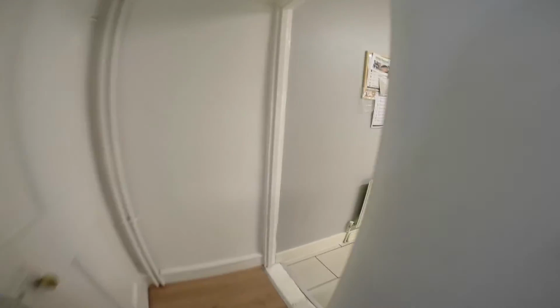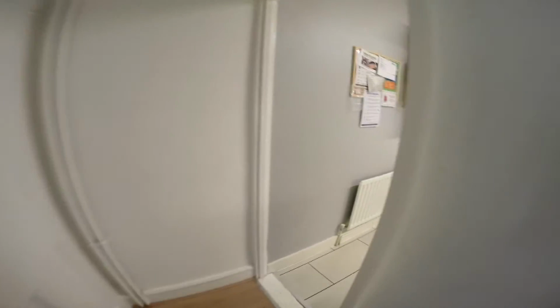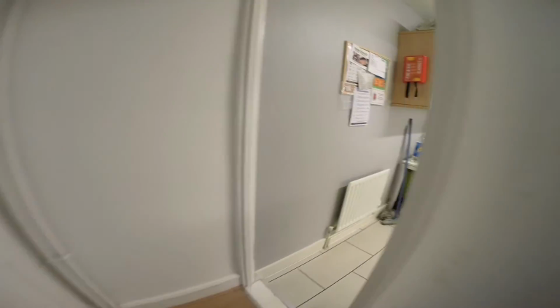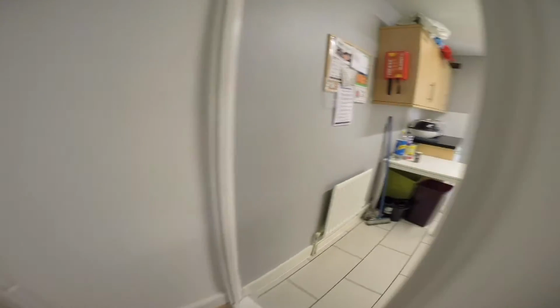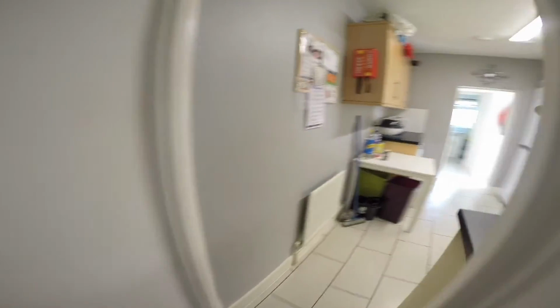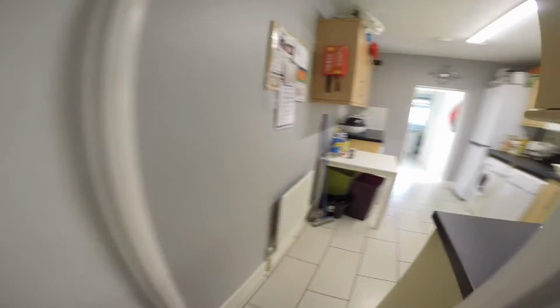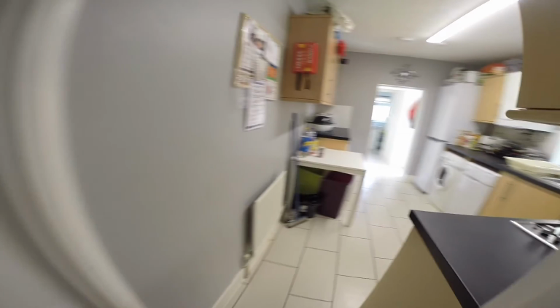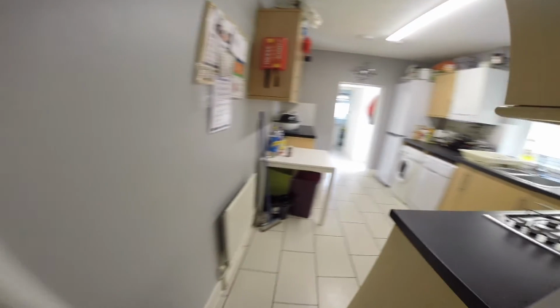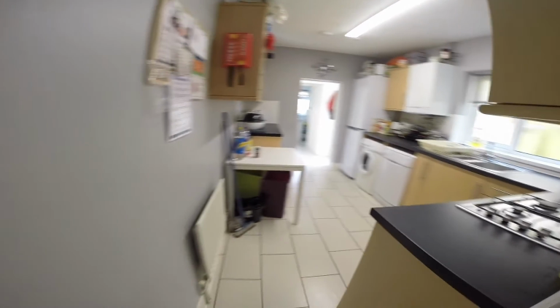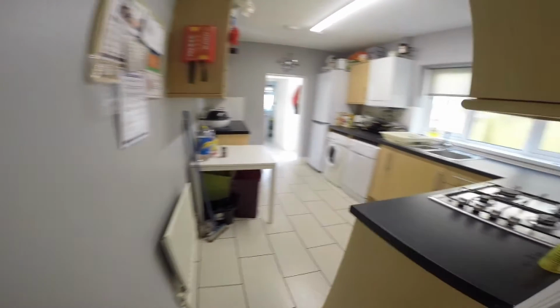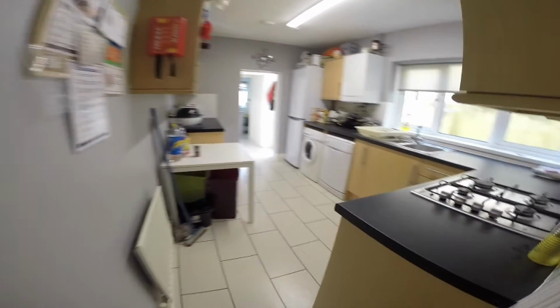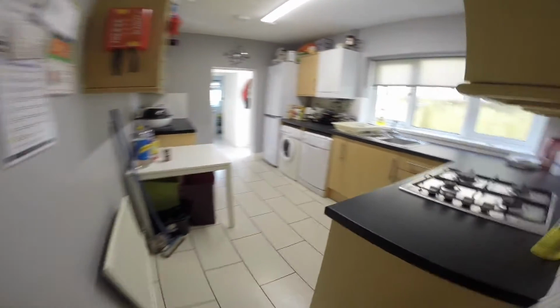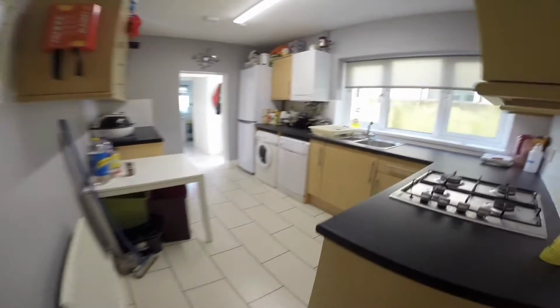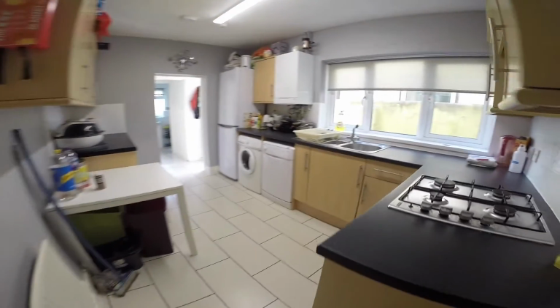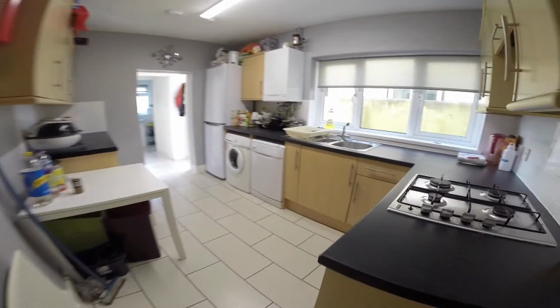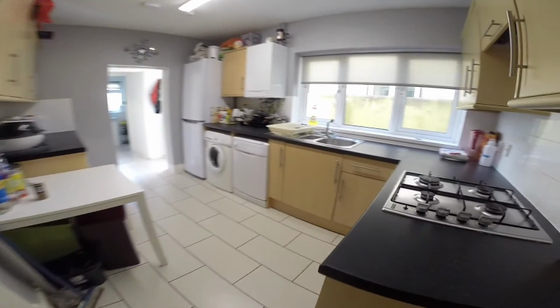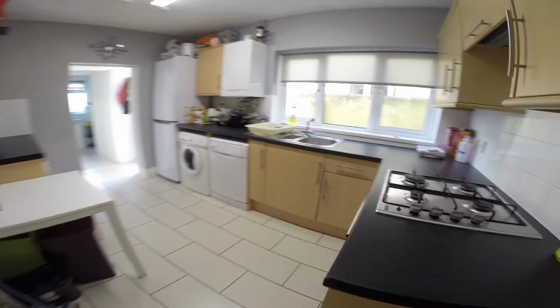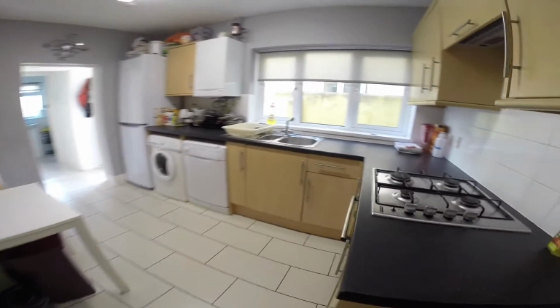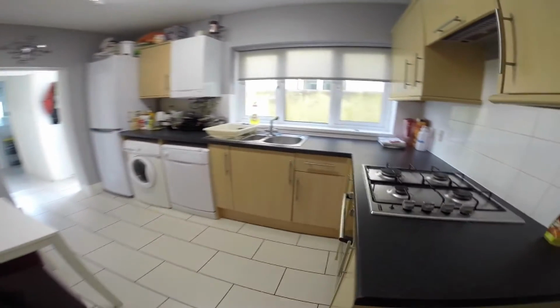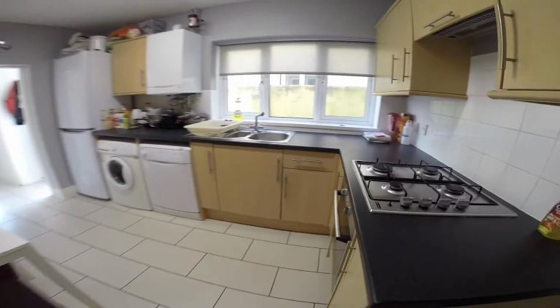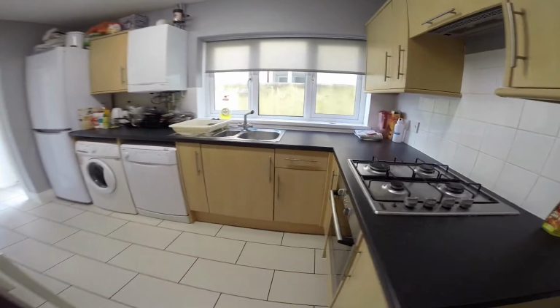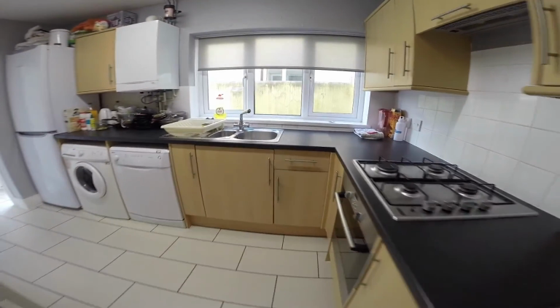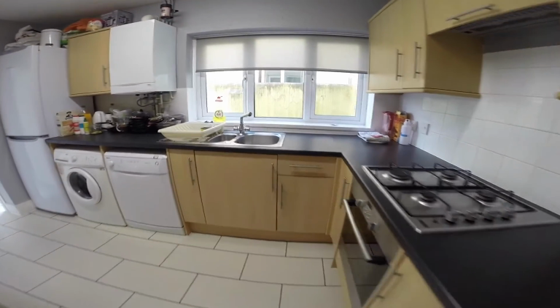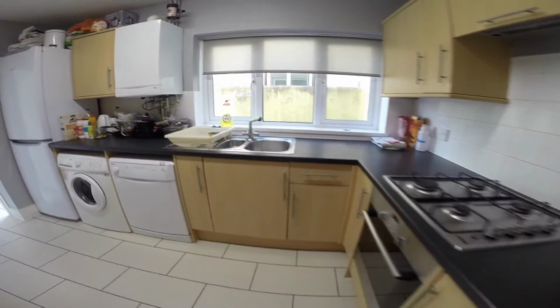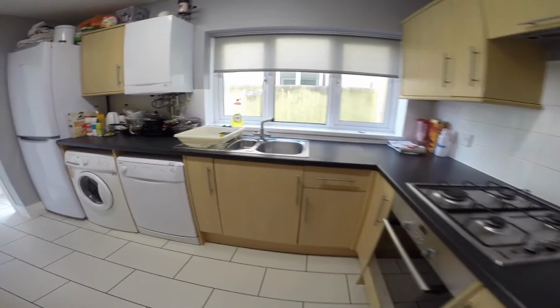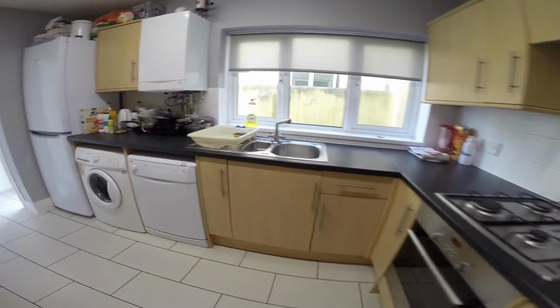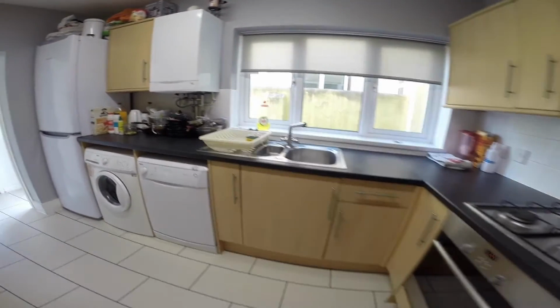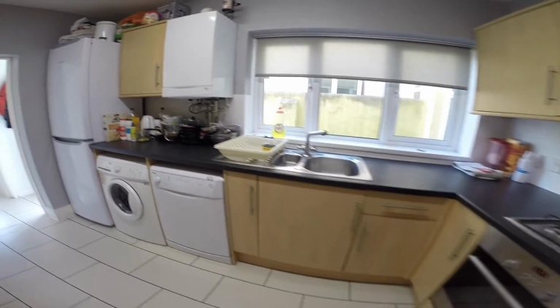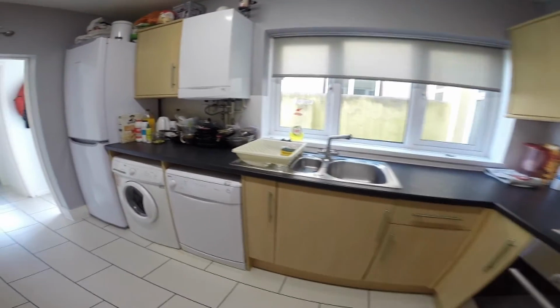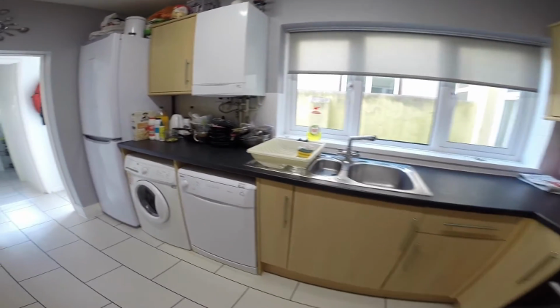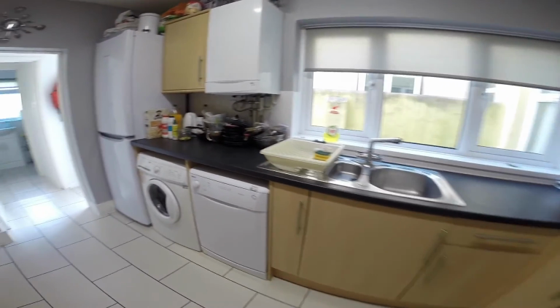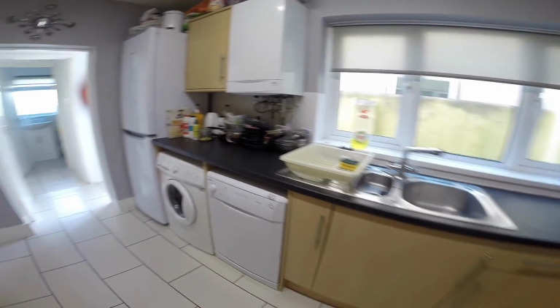It also leads on to the kitchen. There's plenty of storage space in here as well as all the equipment you'll need for cooking and washing.